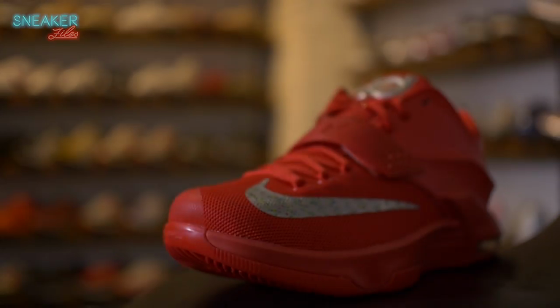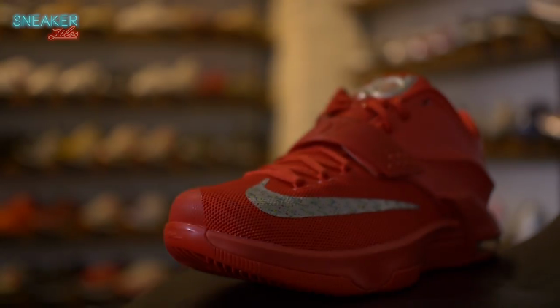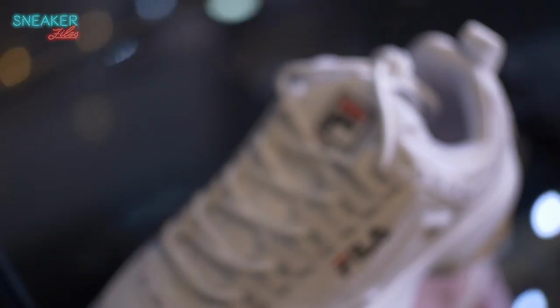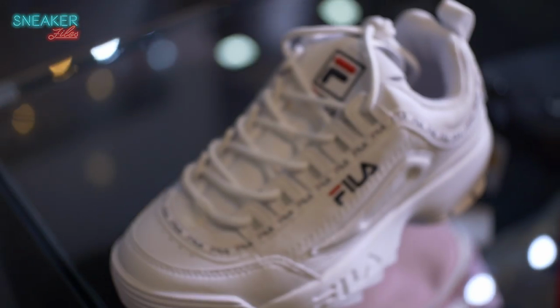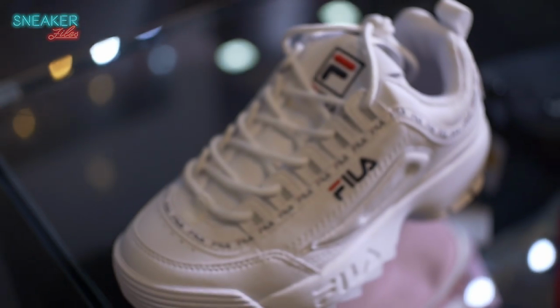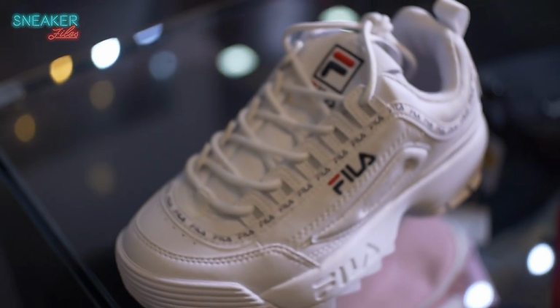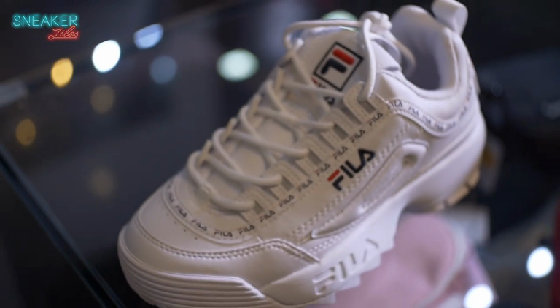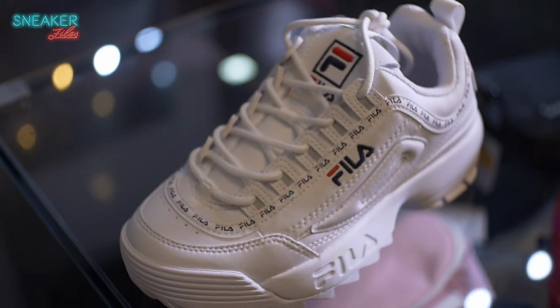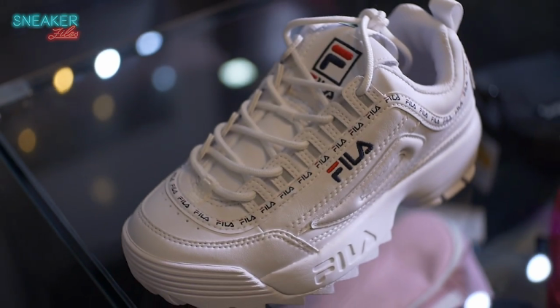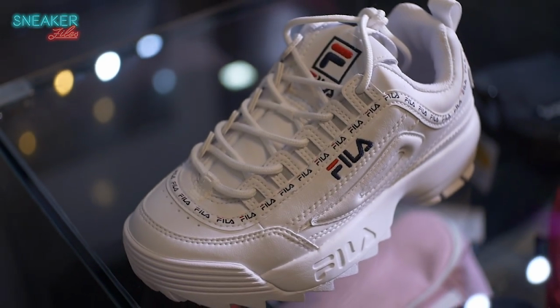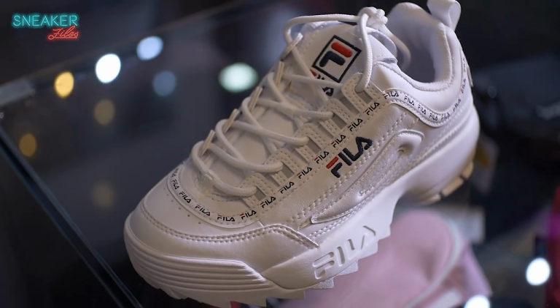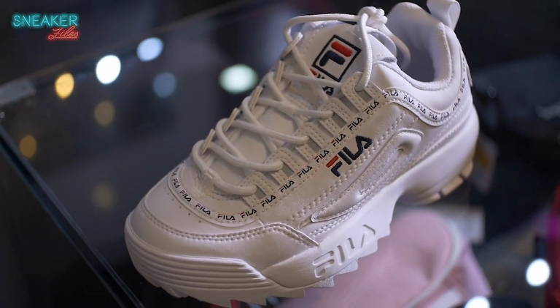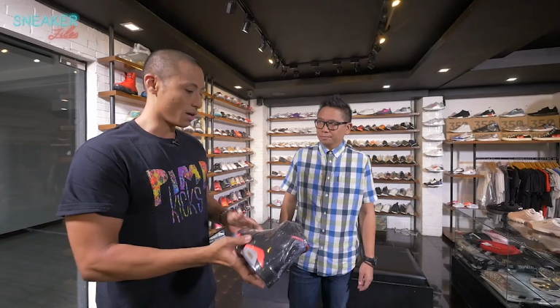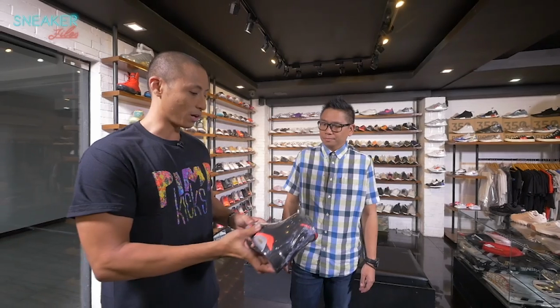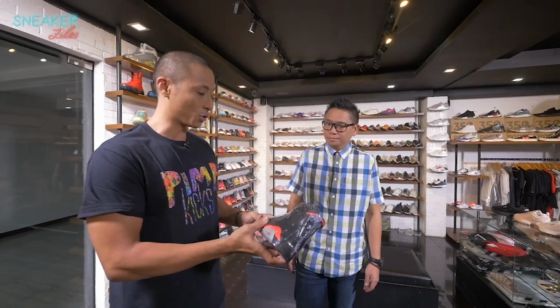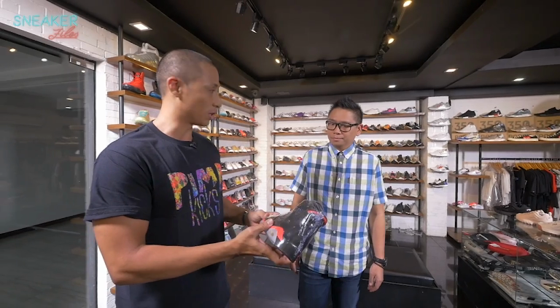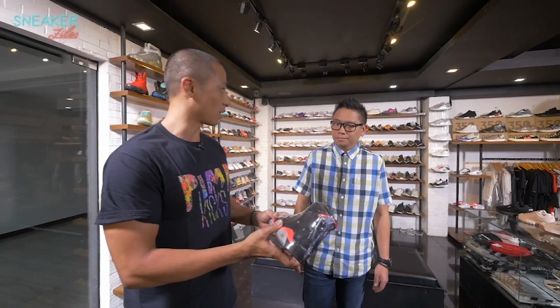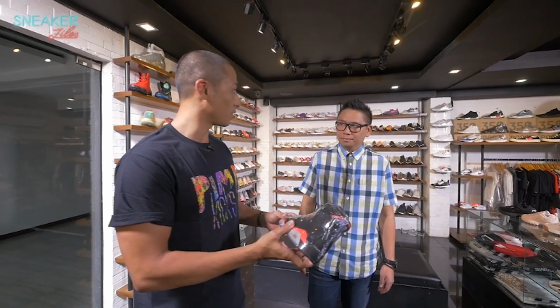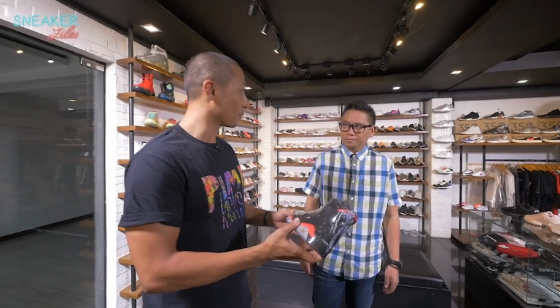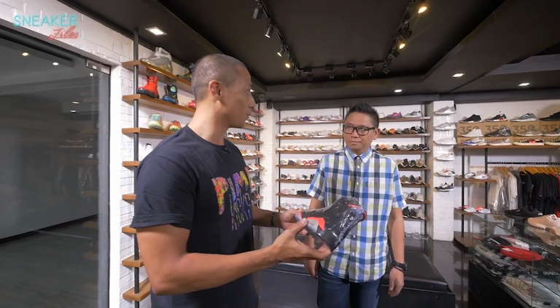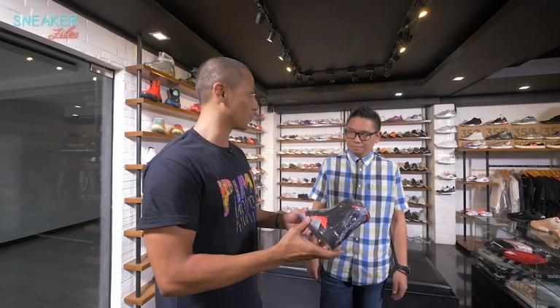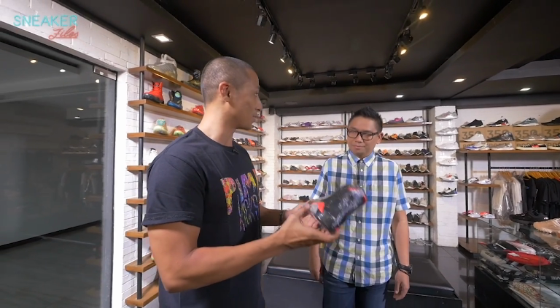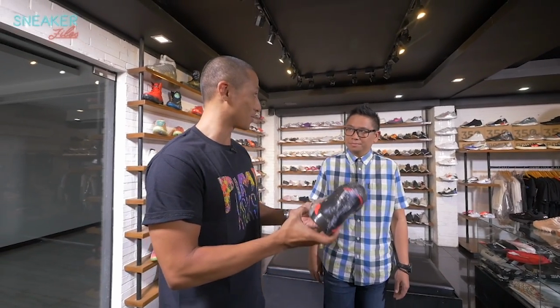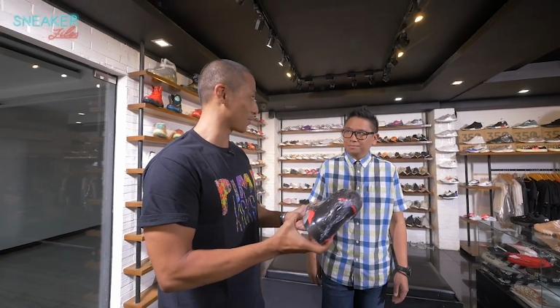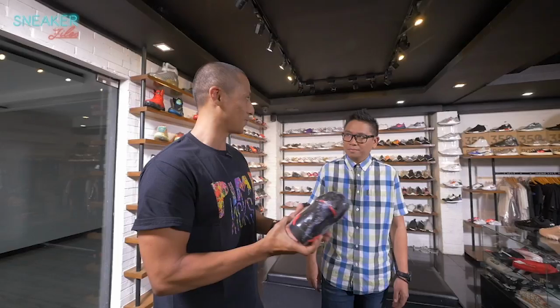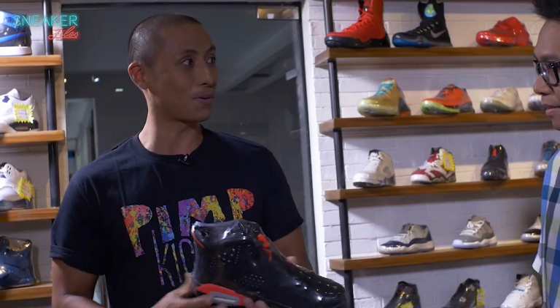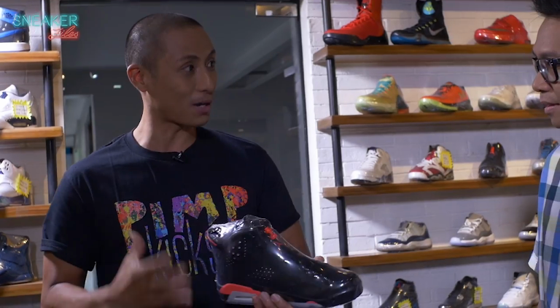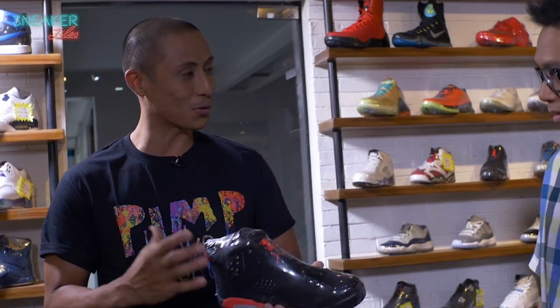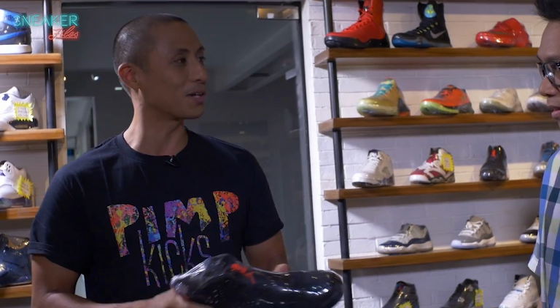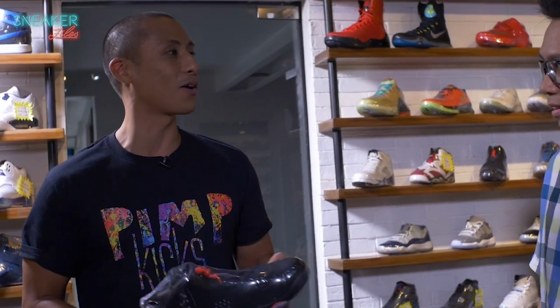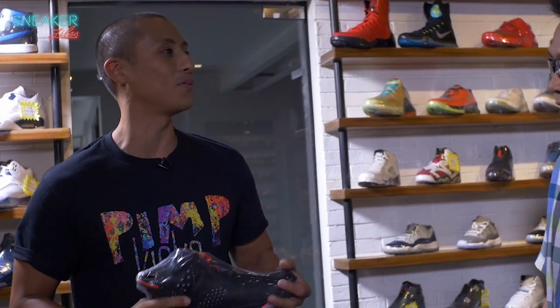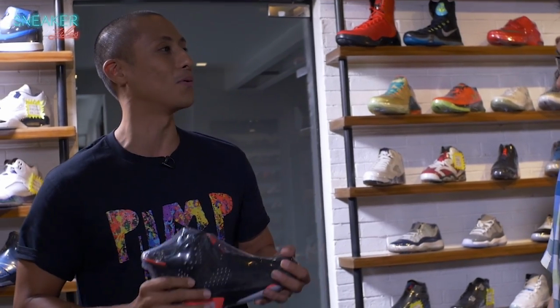When I was playing at LaSalle Green, I was playing Jordan 7, Jordan 6, and I was playing before.